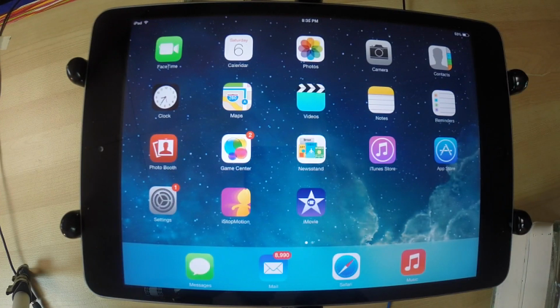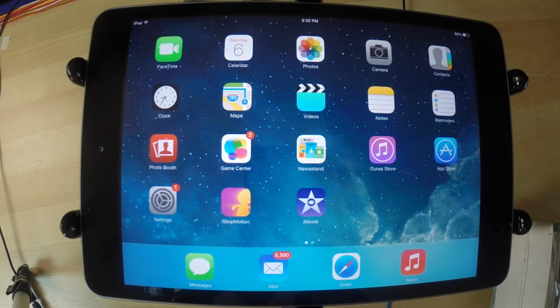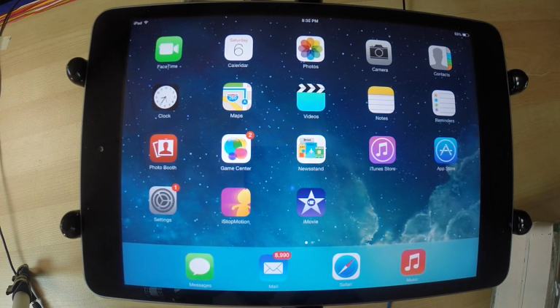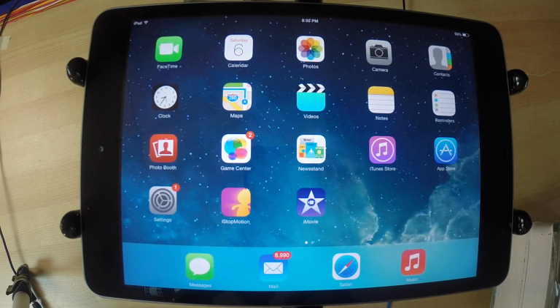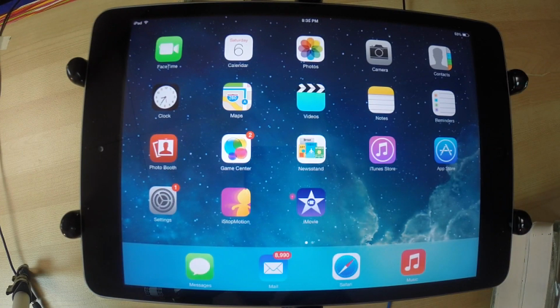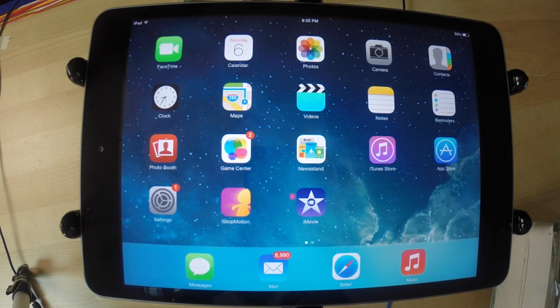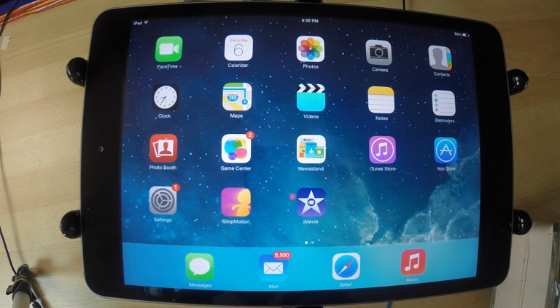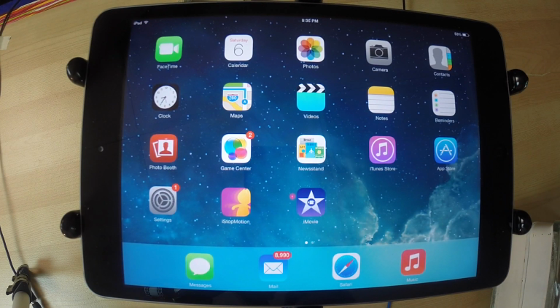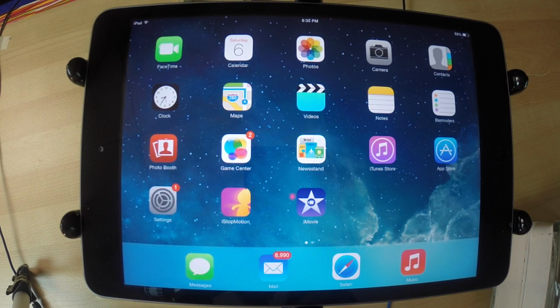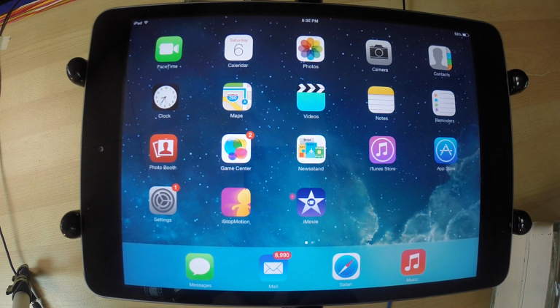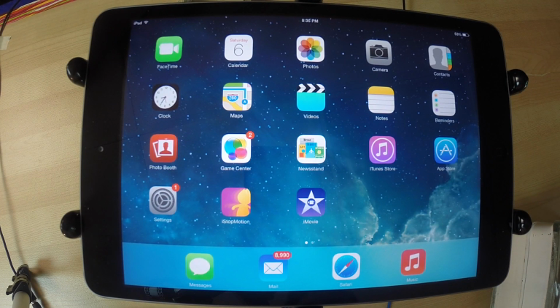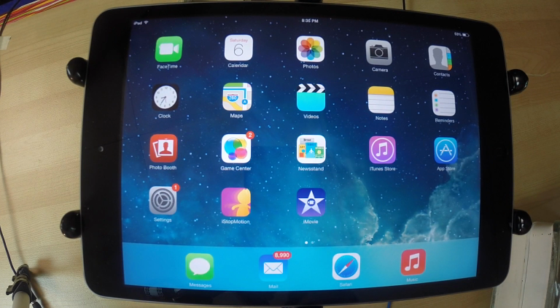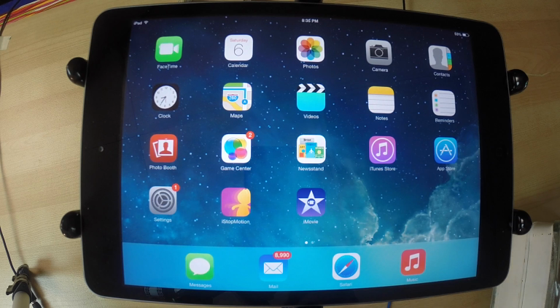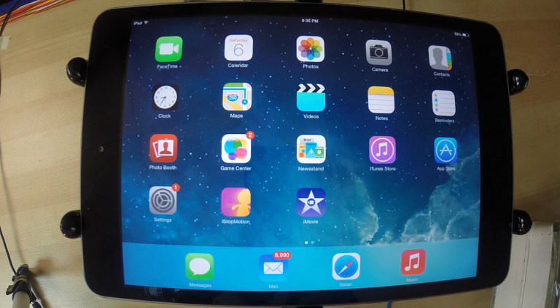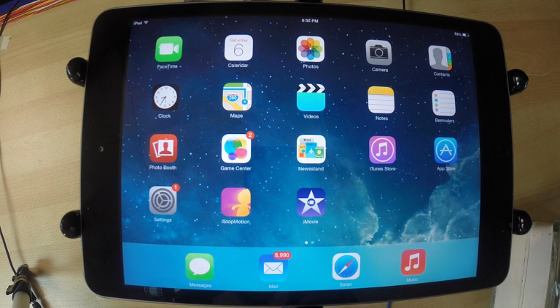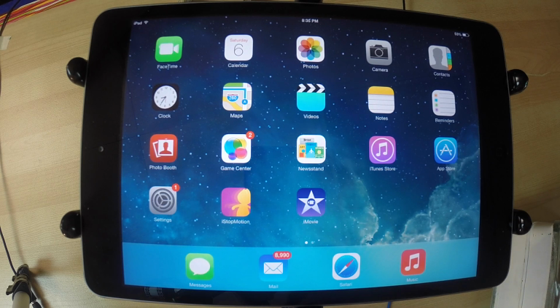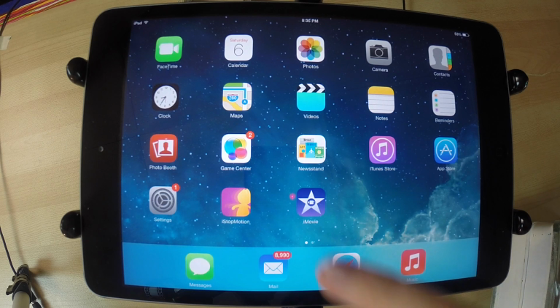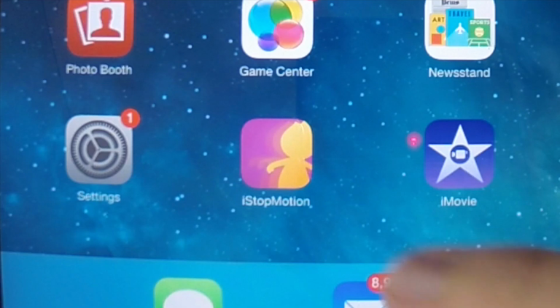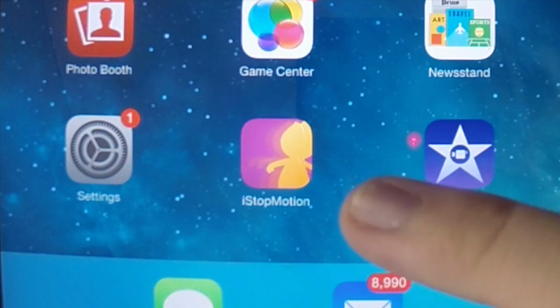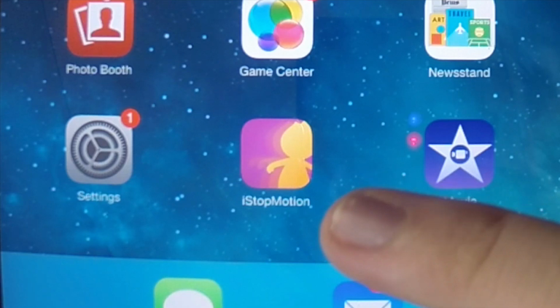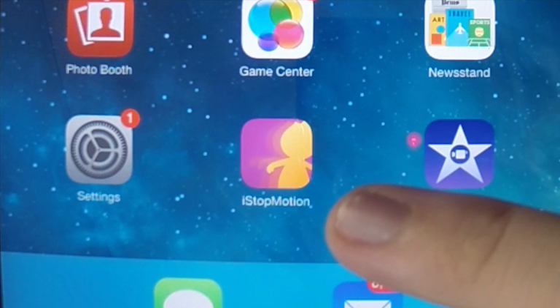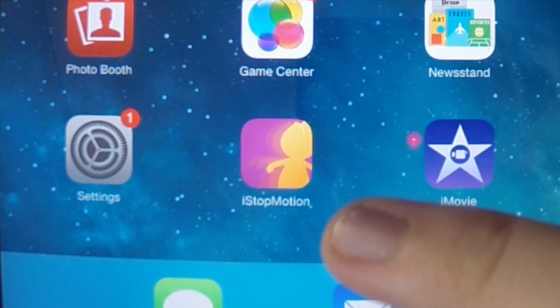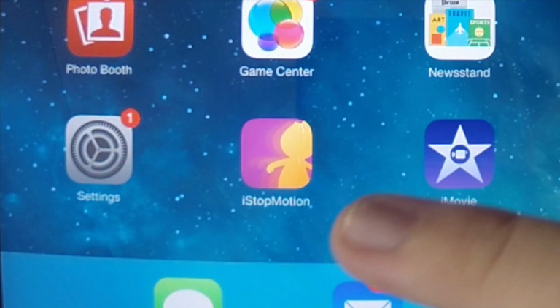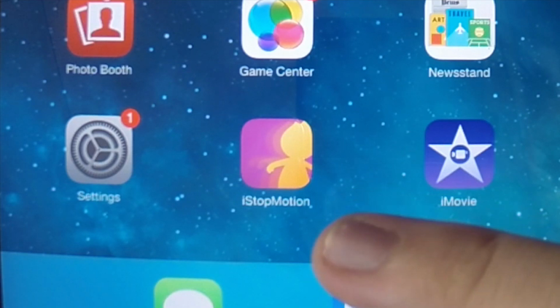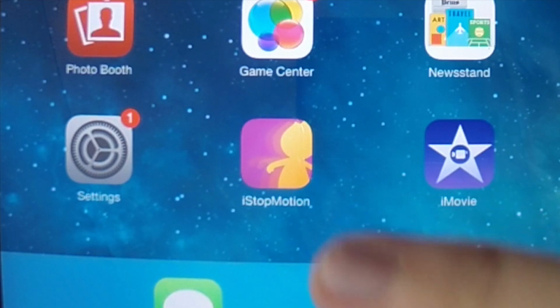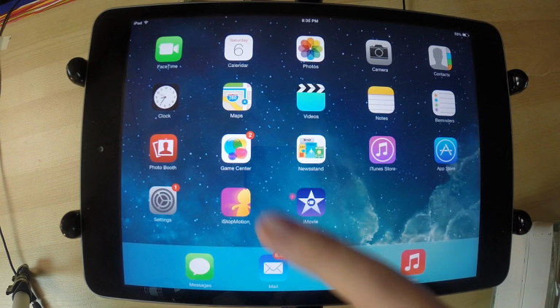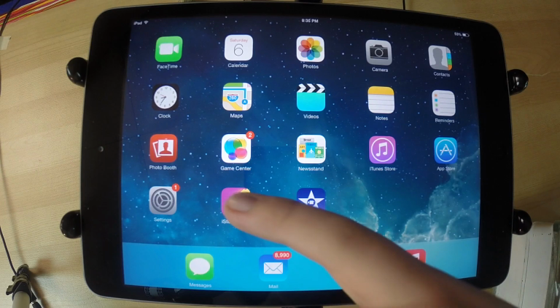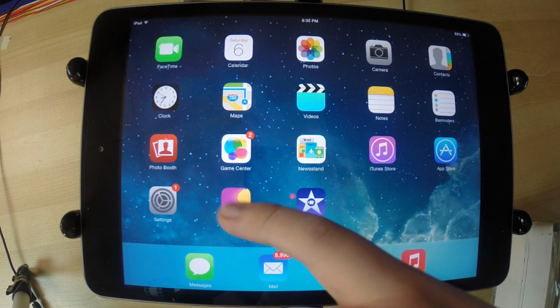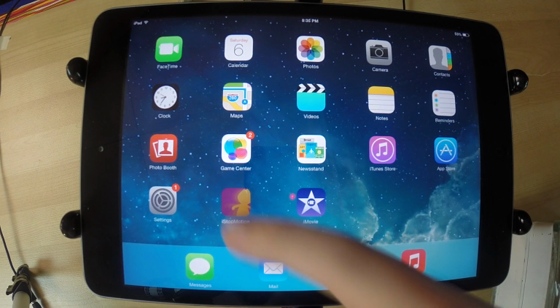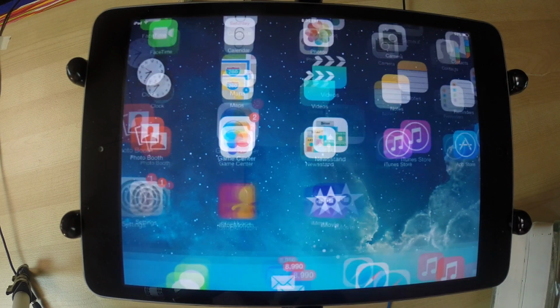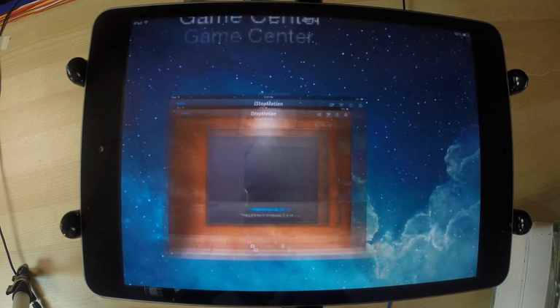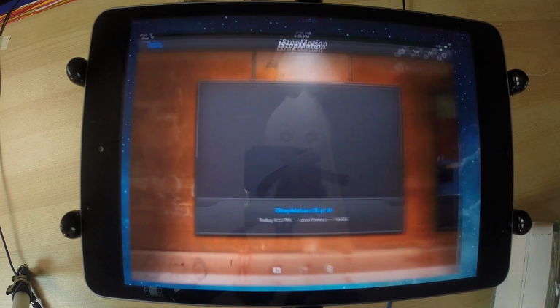Now we're looking down at the iPad here and you can see iStopMotion is right there. Click on it to open it.